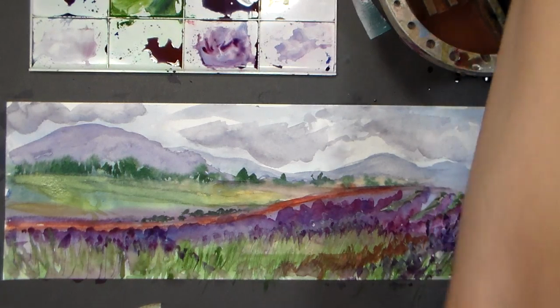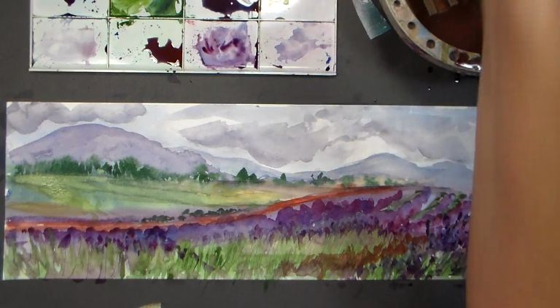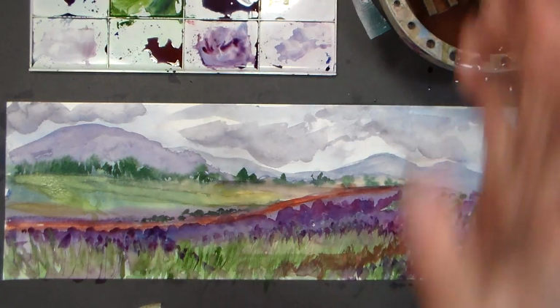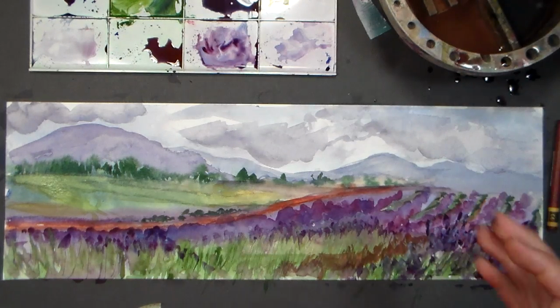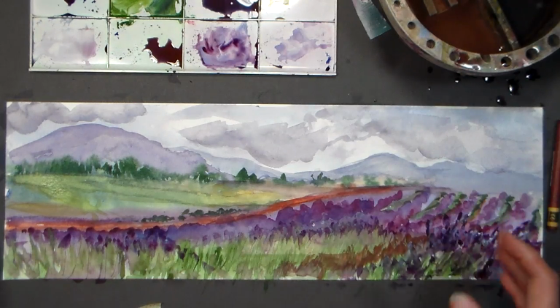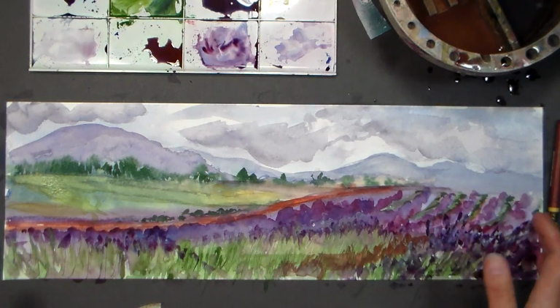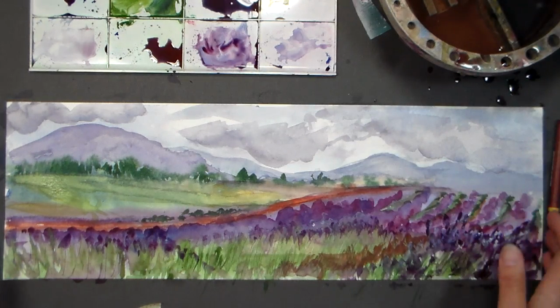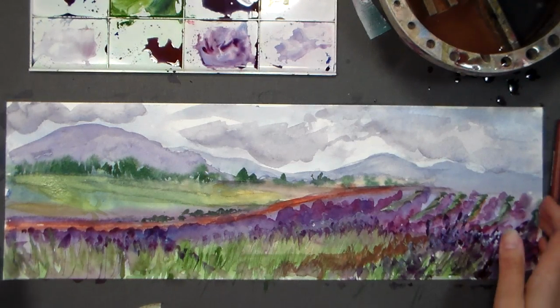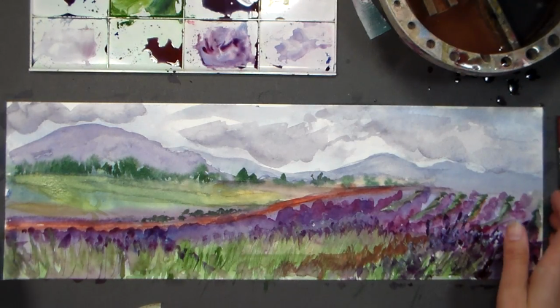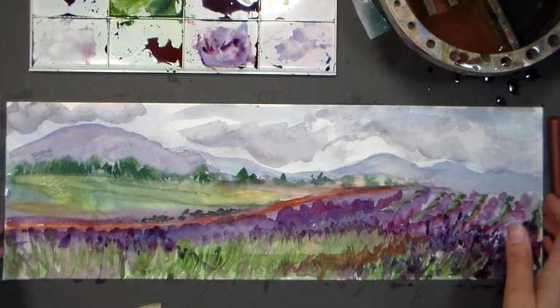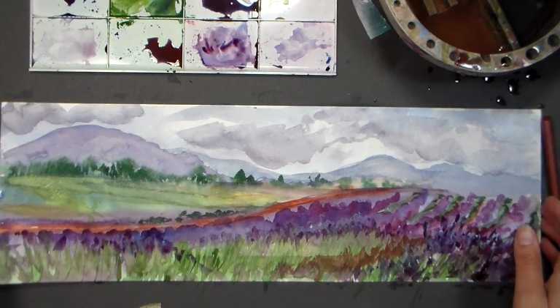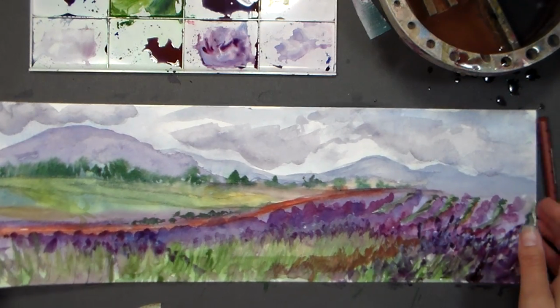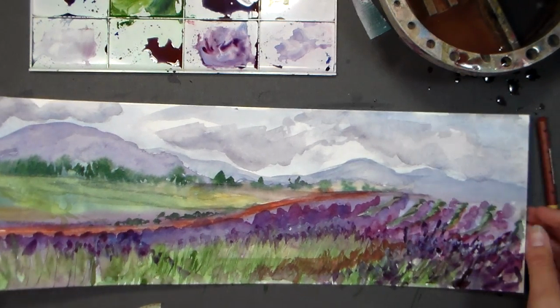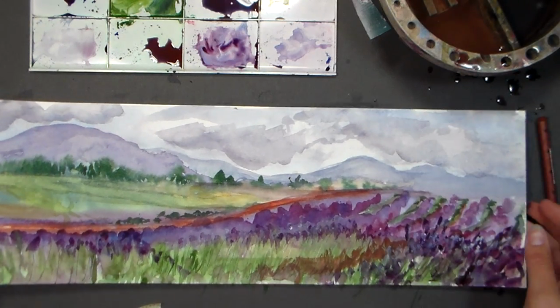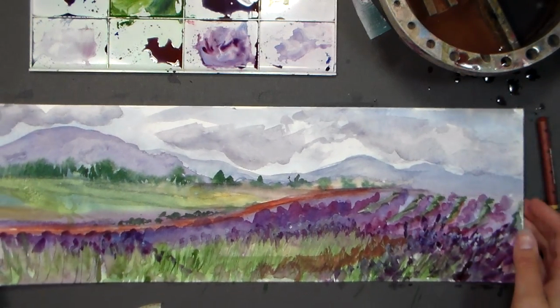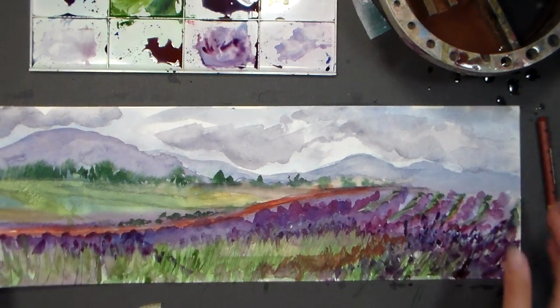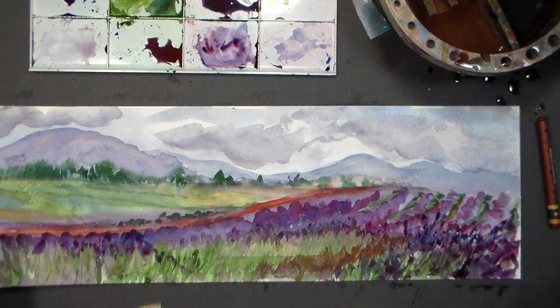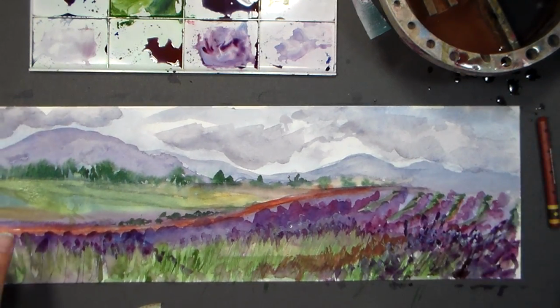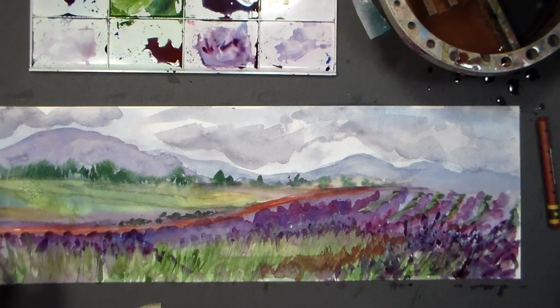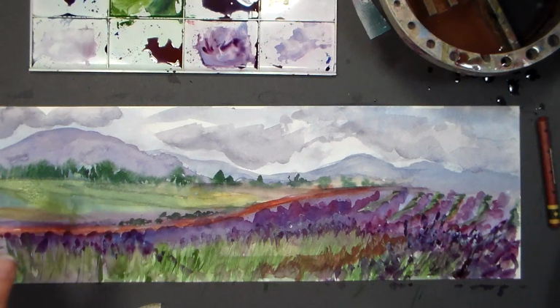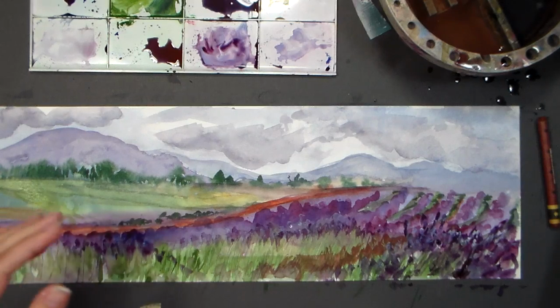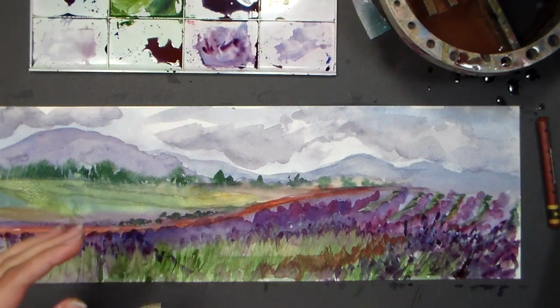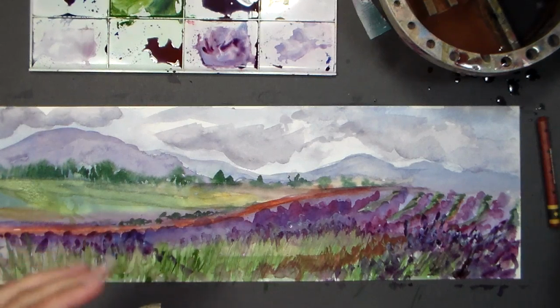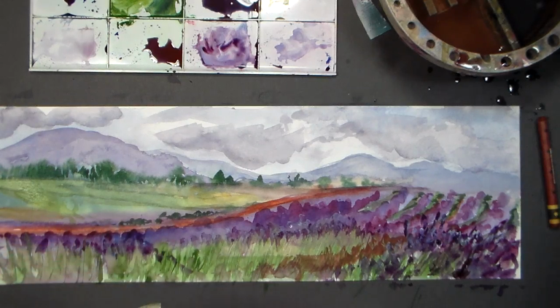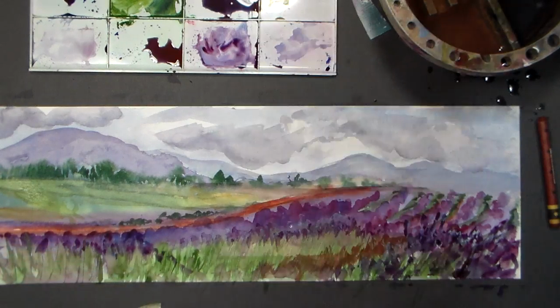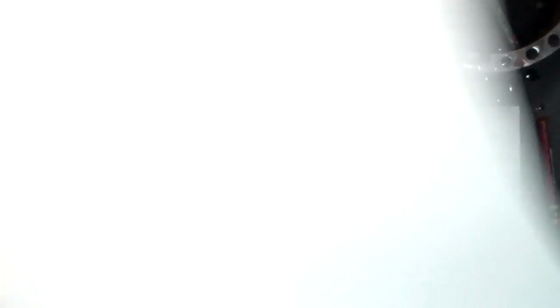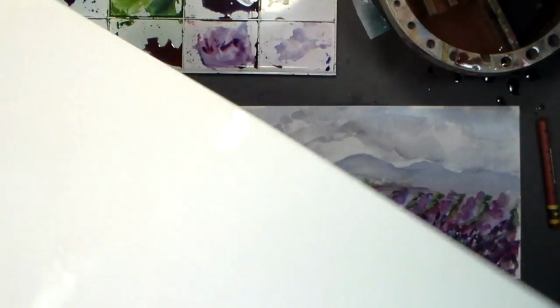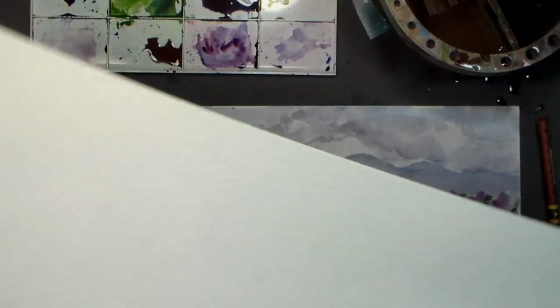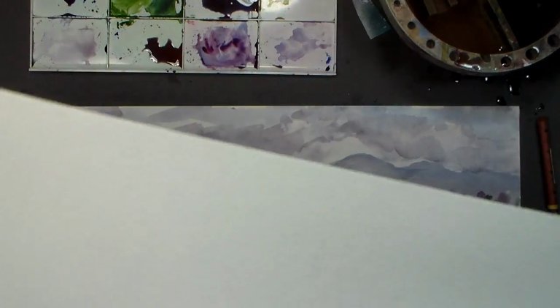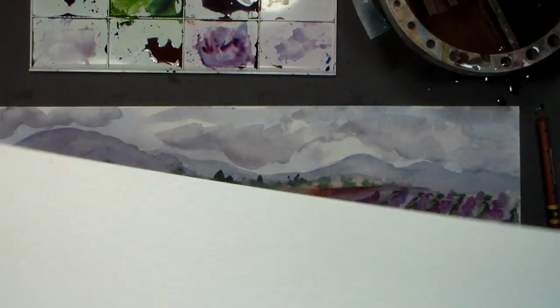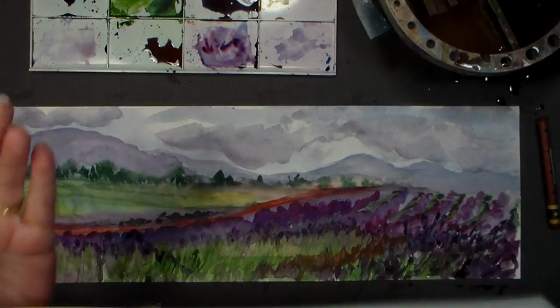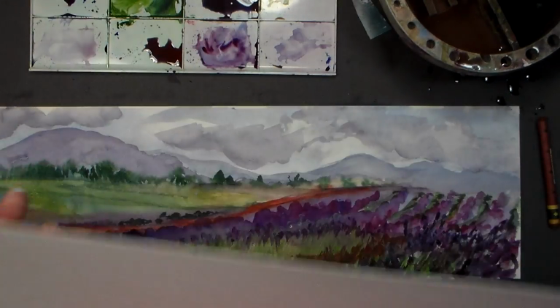Now I could cut down a big sheet, but I decided that I just wanted to try this because it looks like fun.